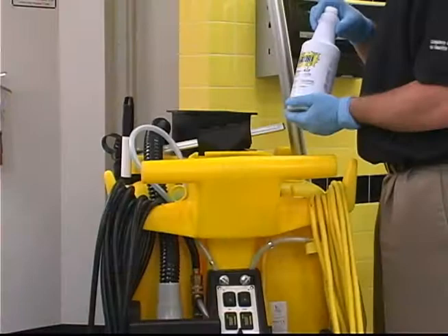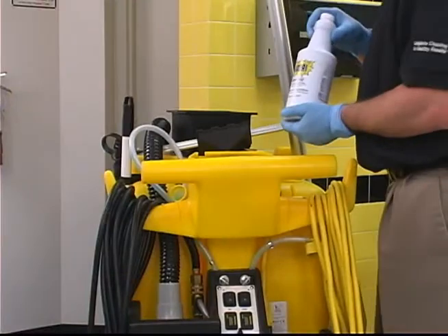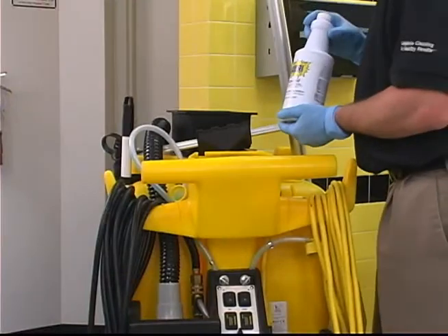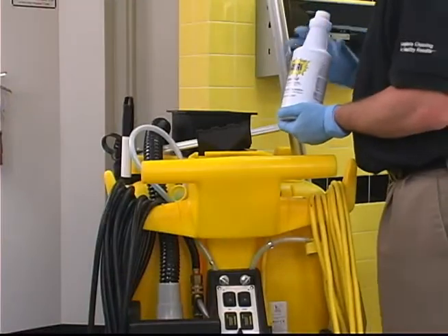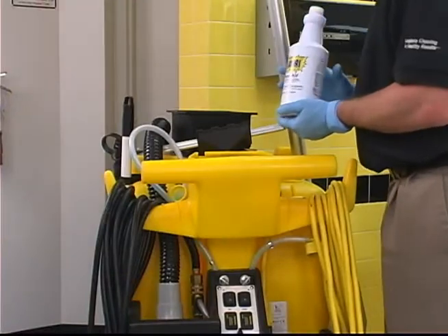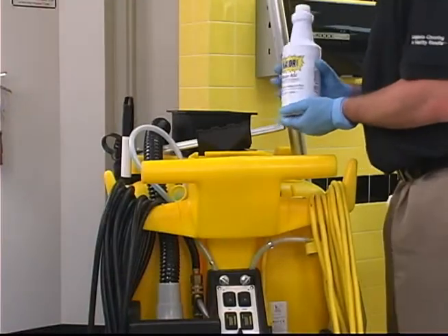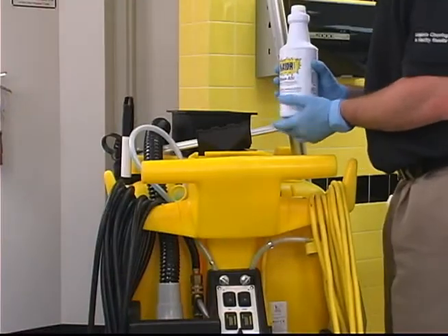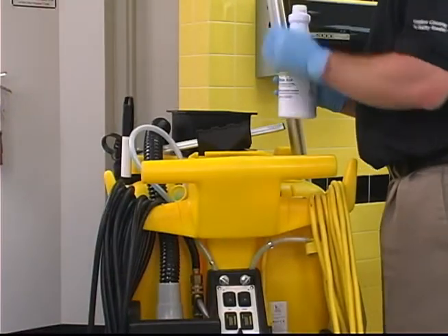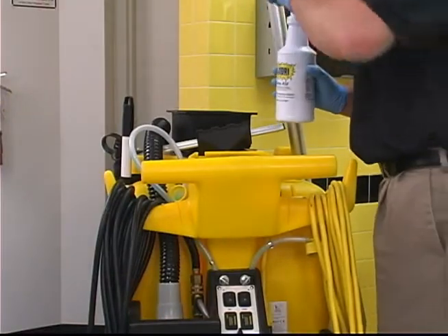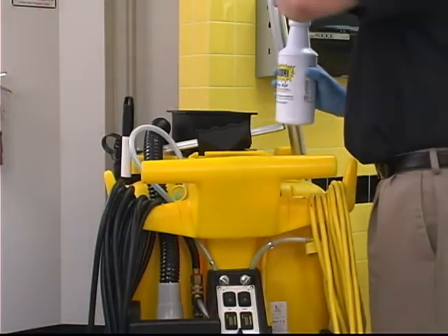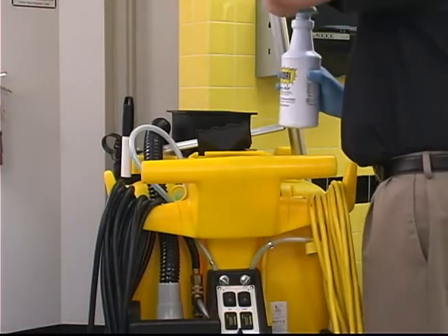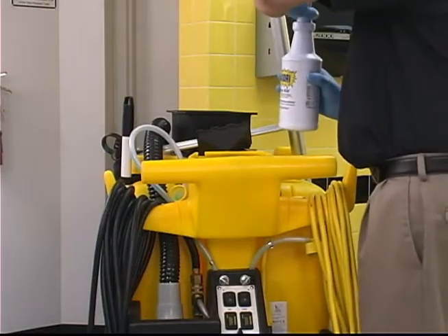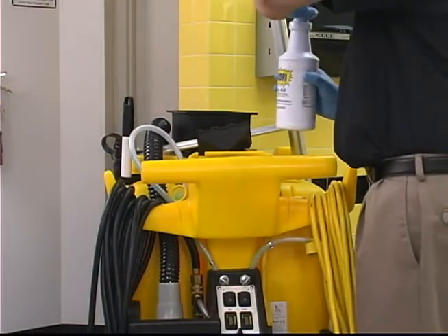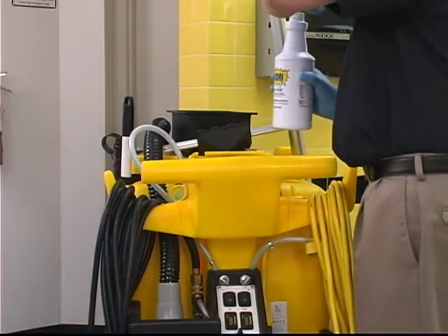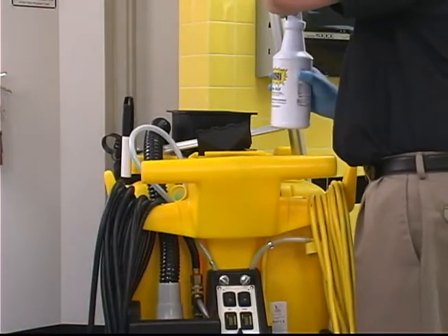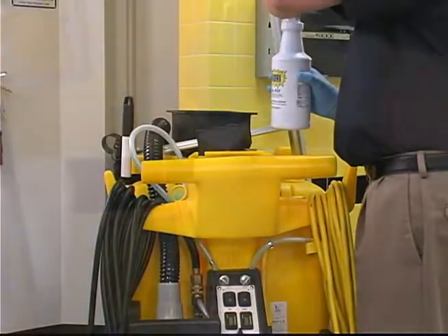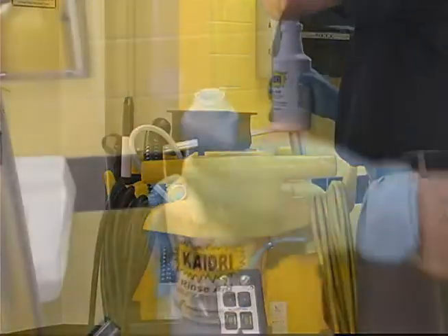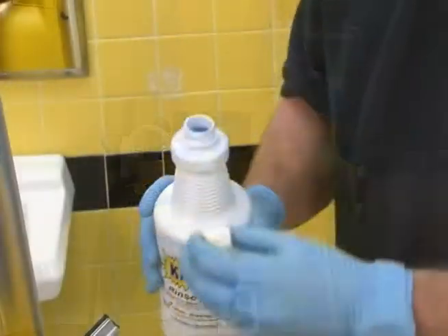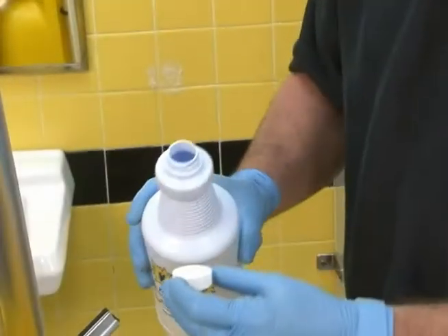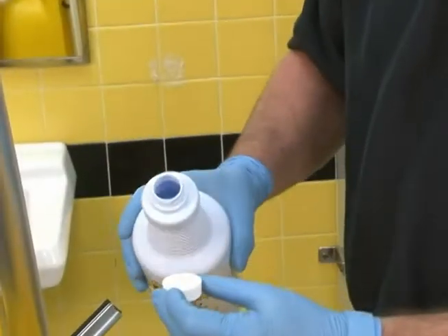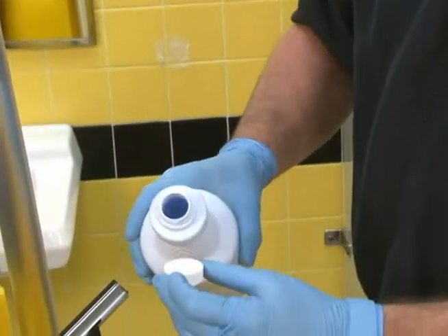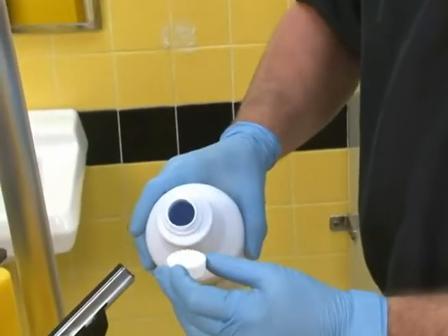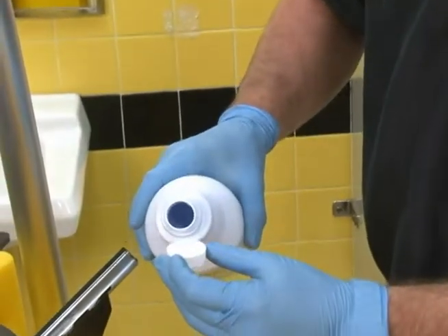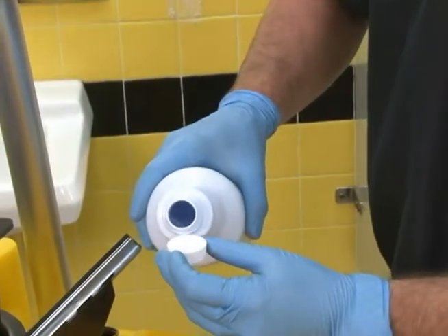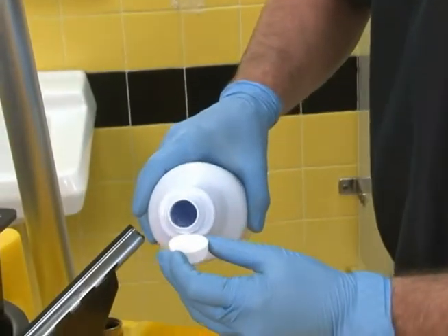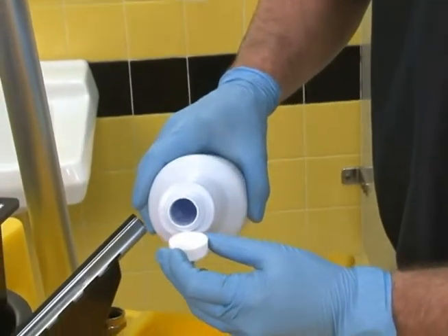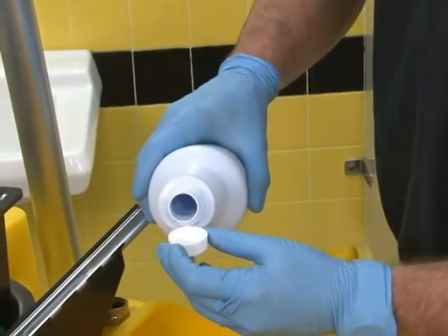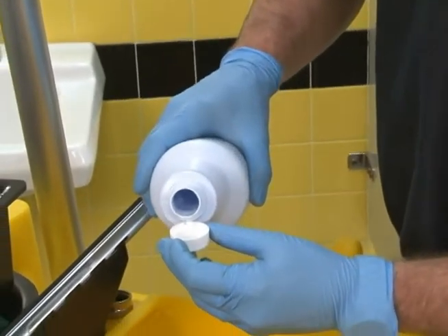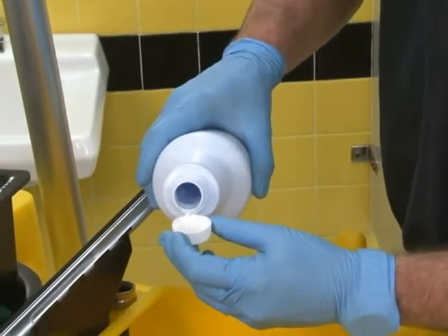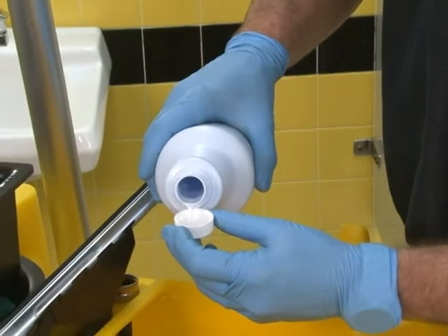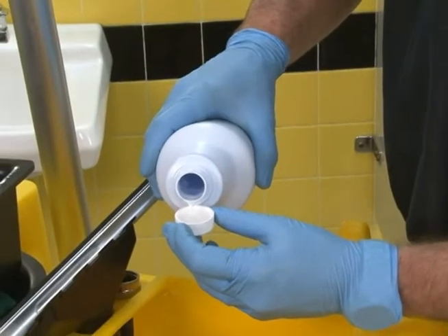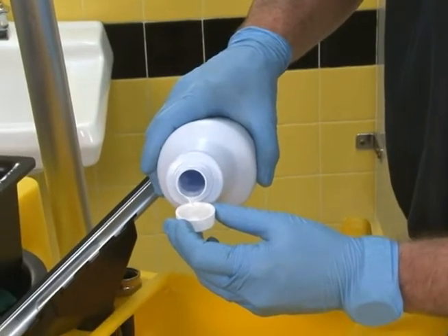To assist in rapid spot-free drying, add two capfuls of Chi-Dry to the fresh water tank.